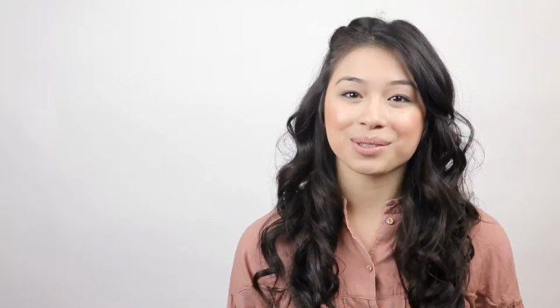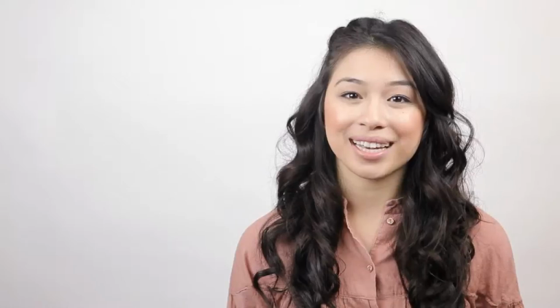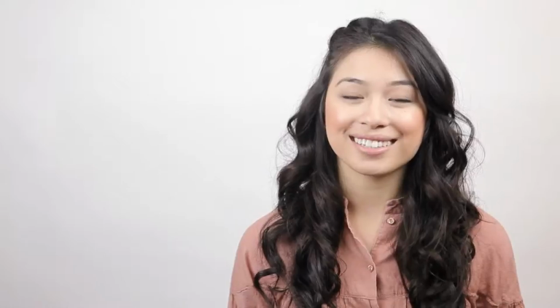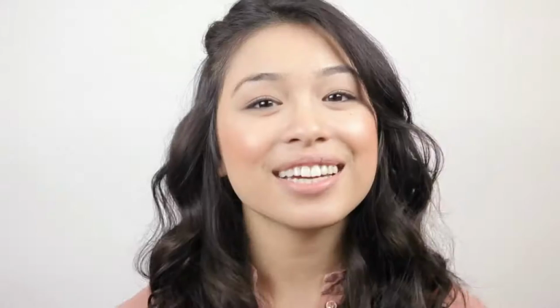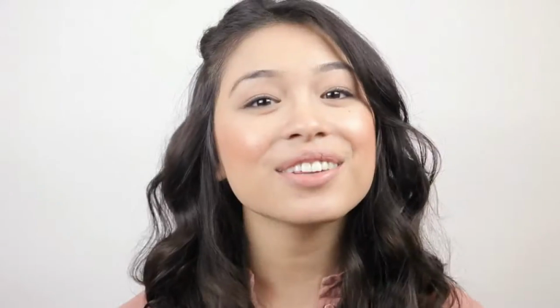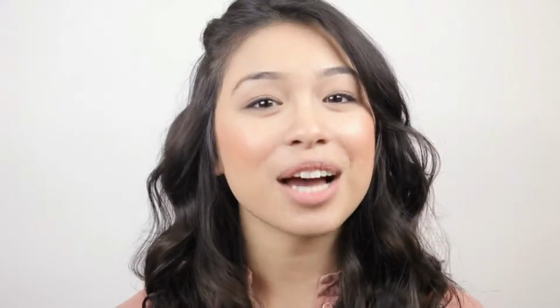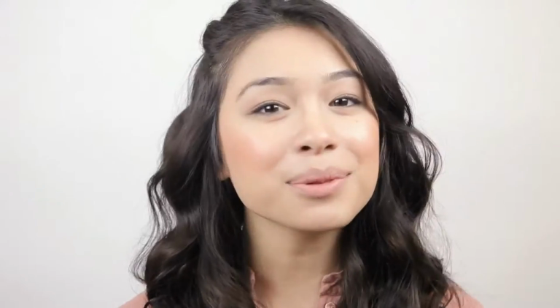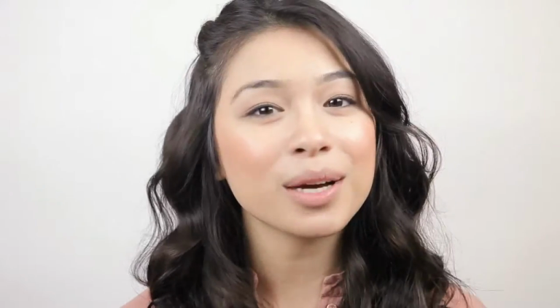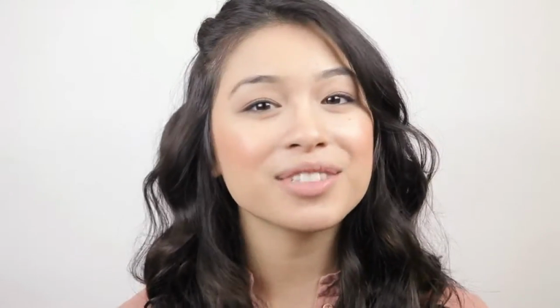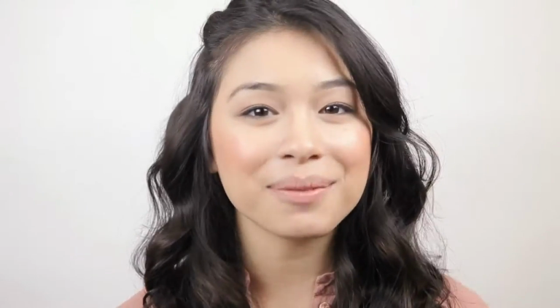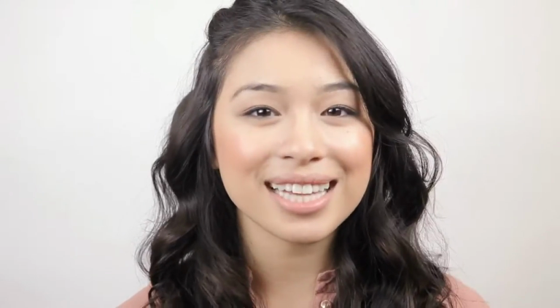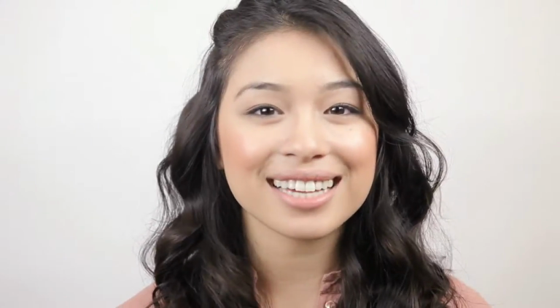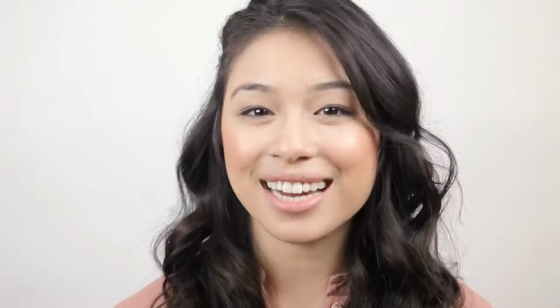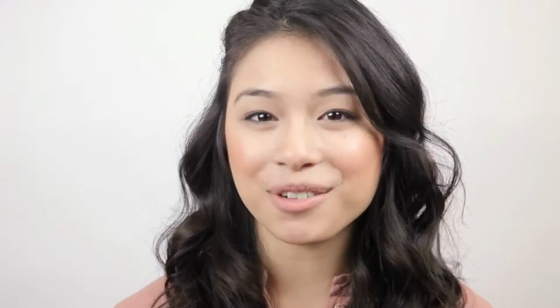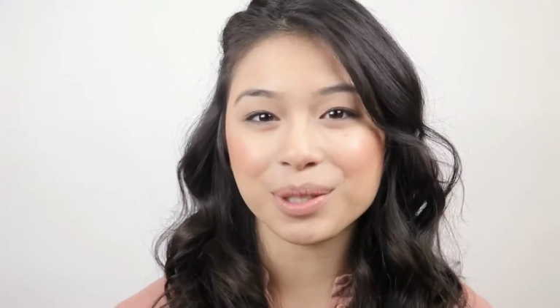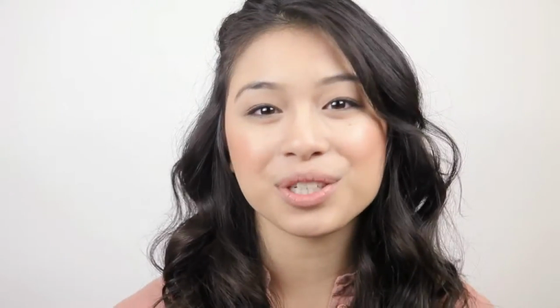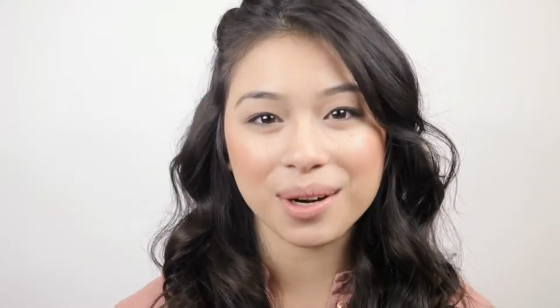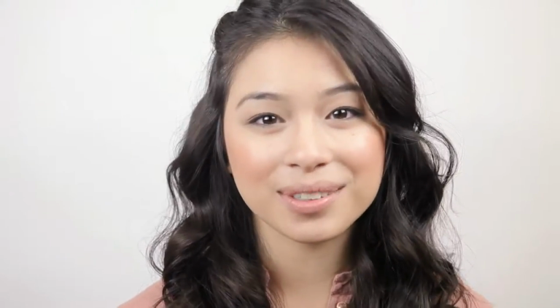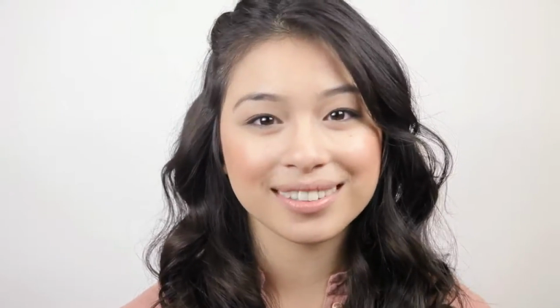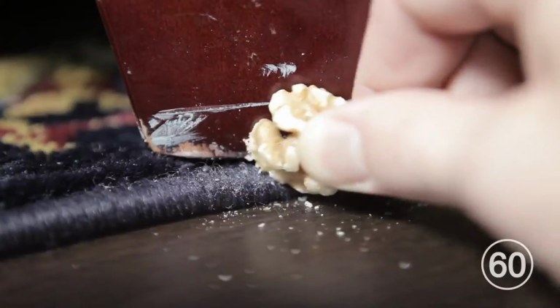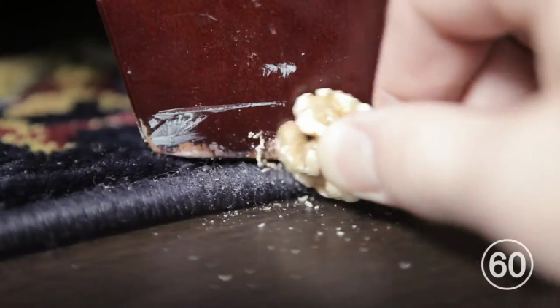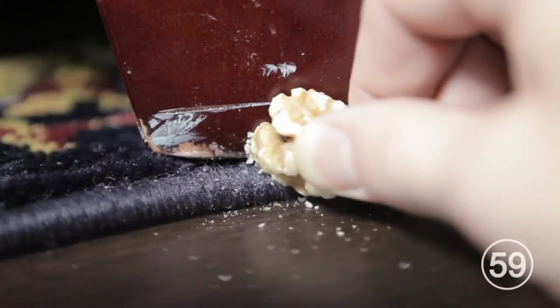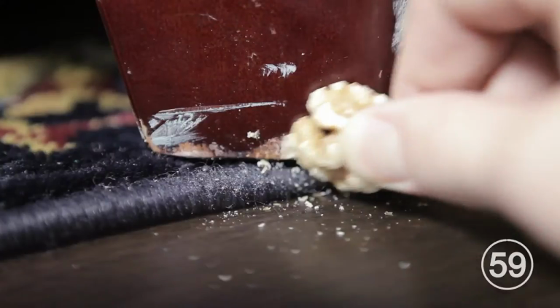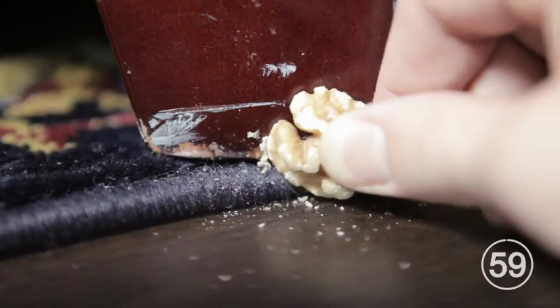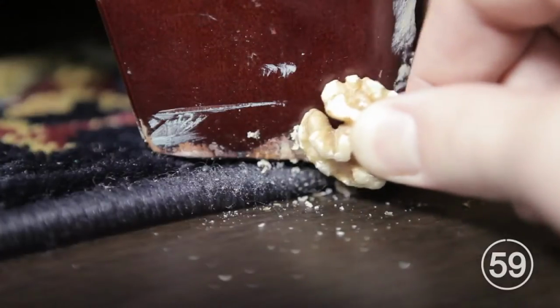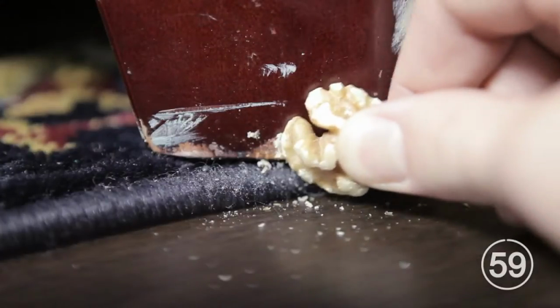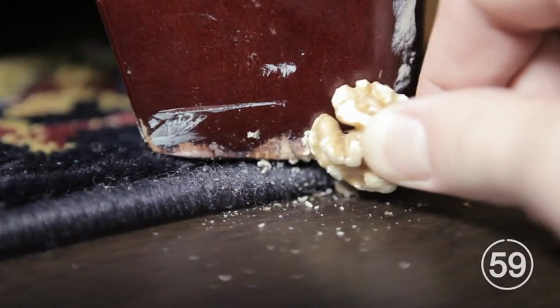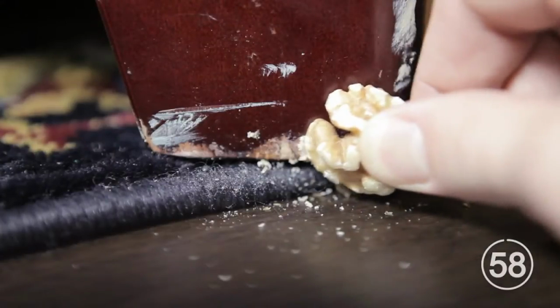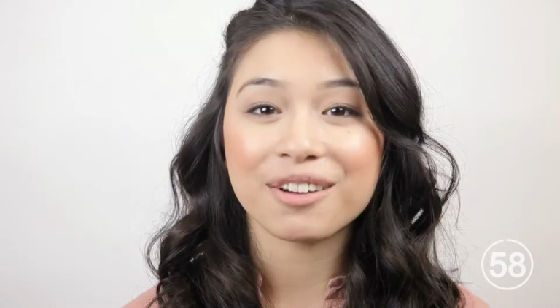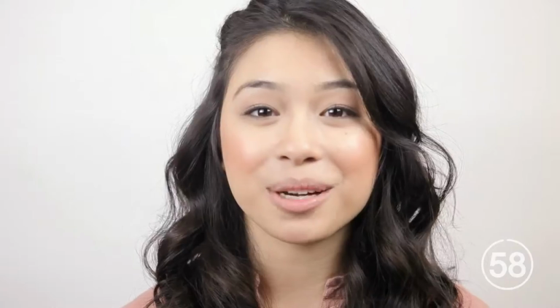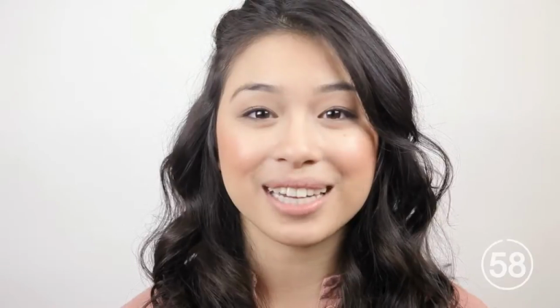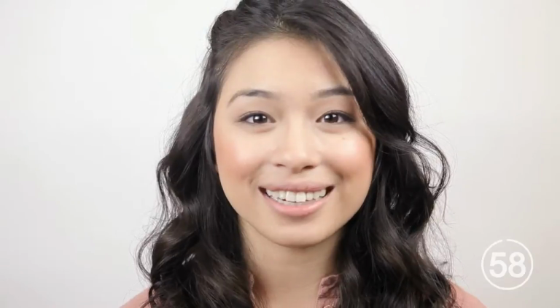Here are the top 12 timeless hacks that everyone should know. Rub walnuts on wooden furniture to cover up dings.